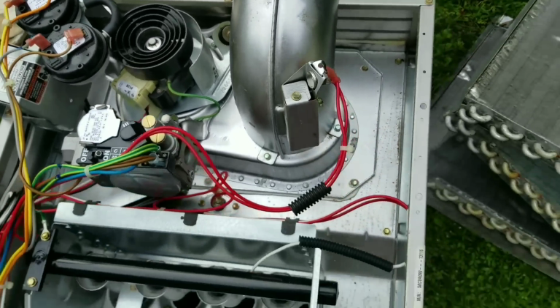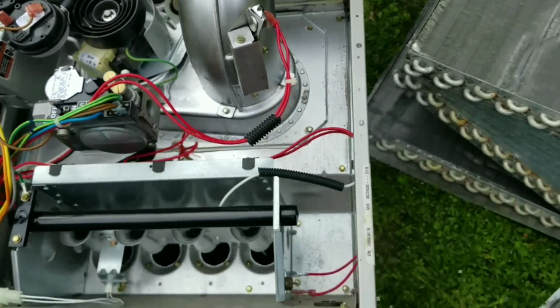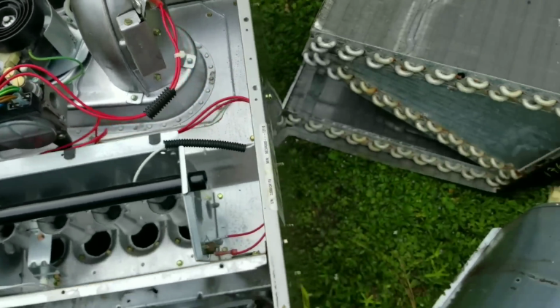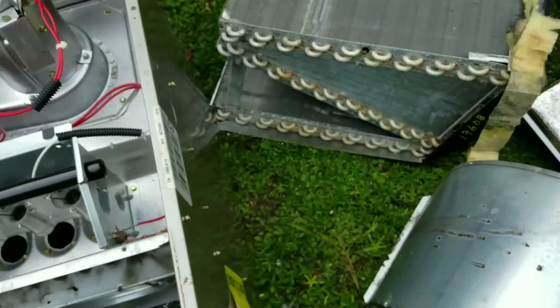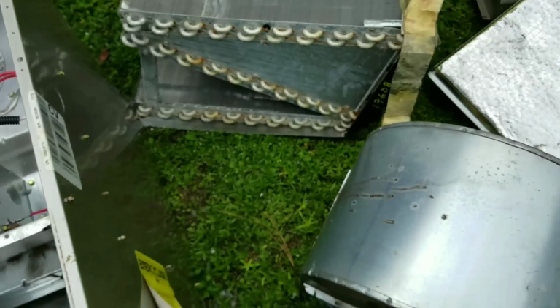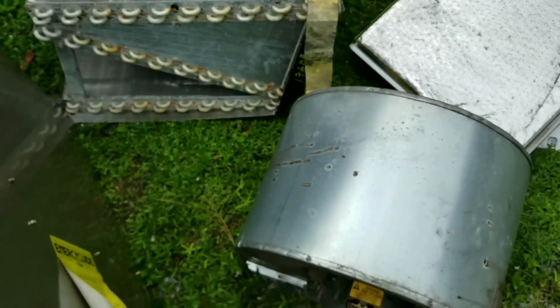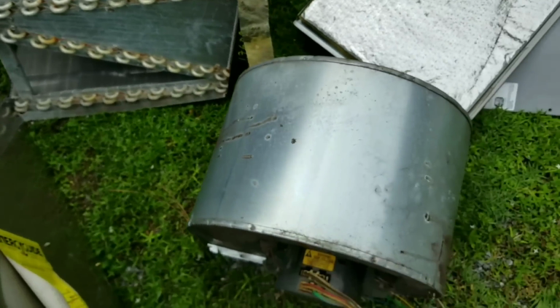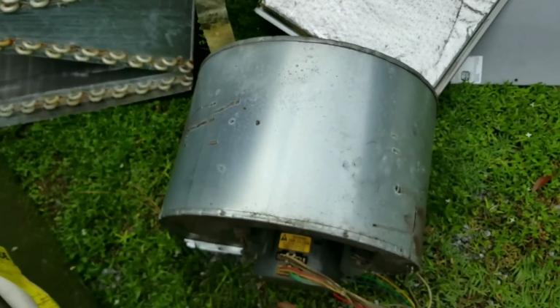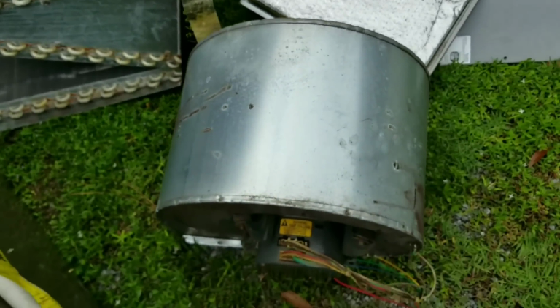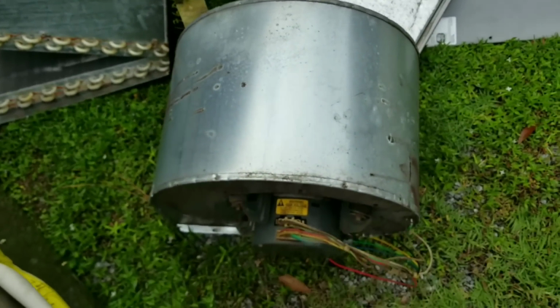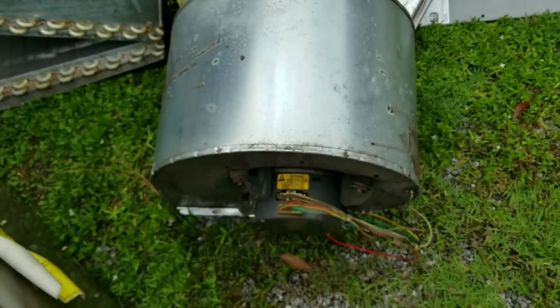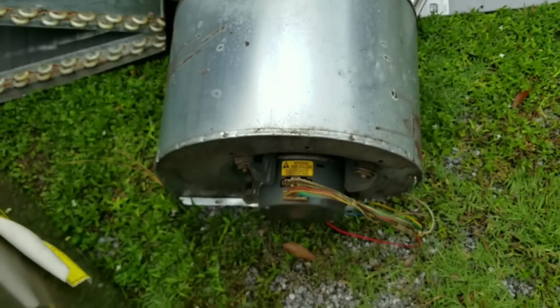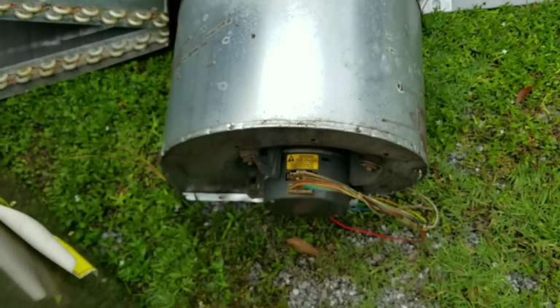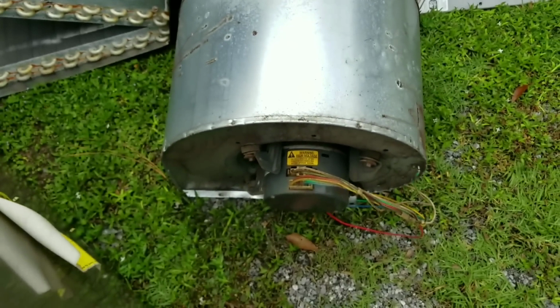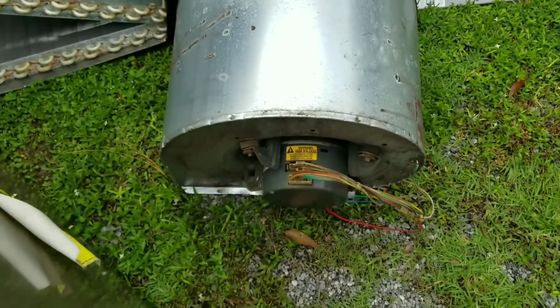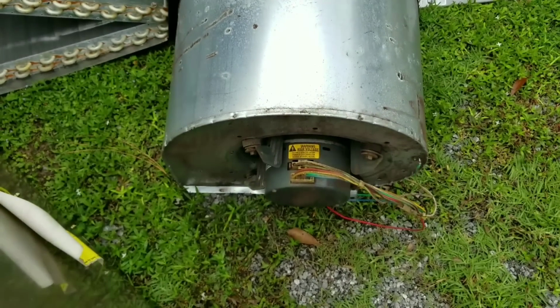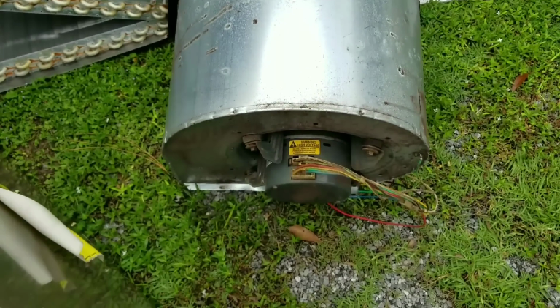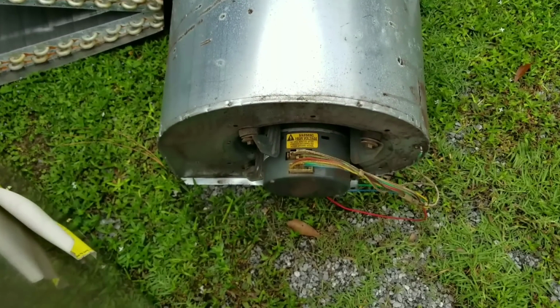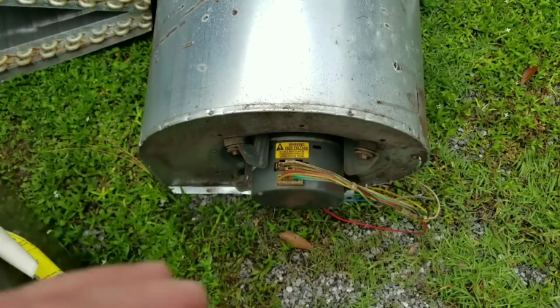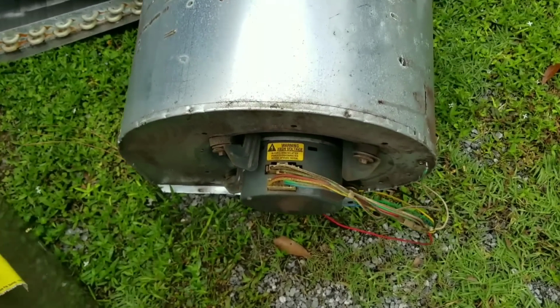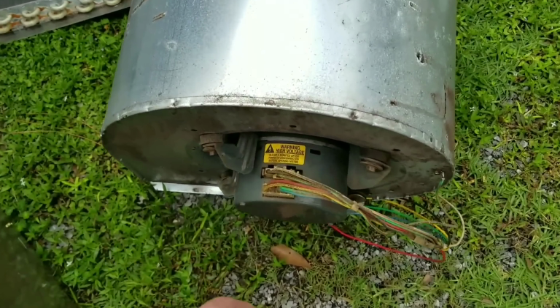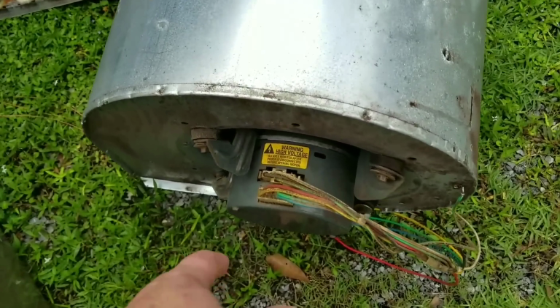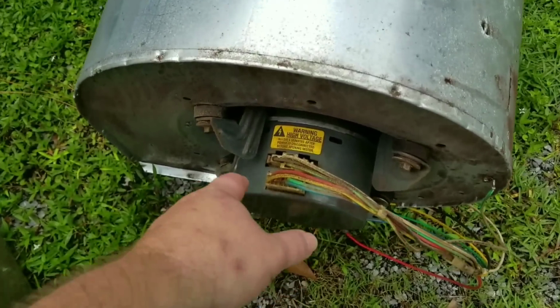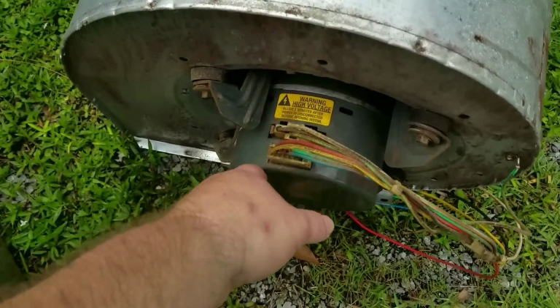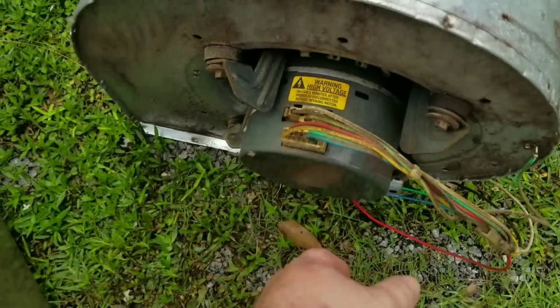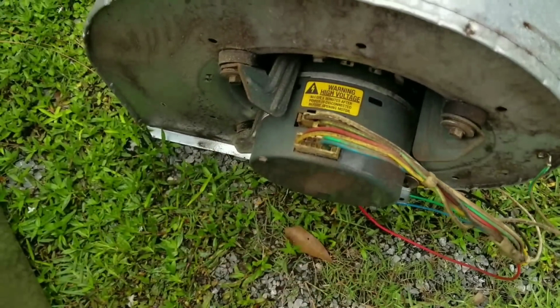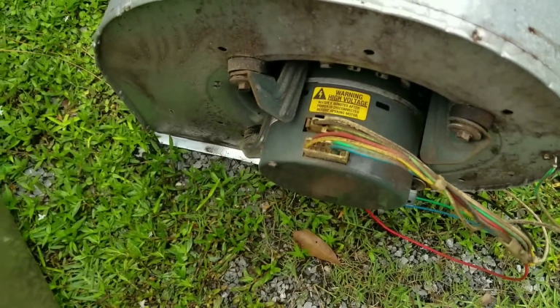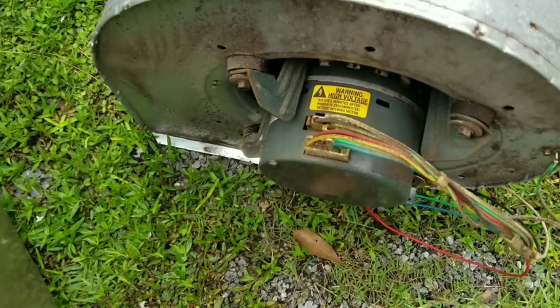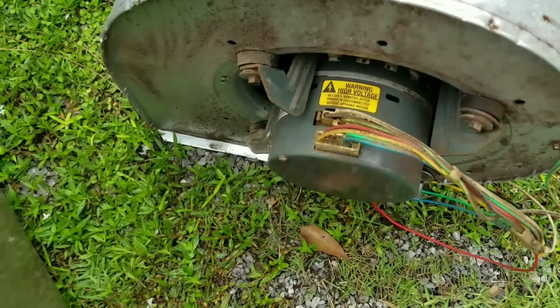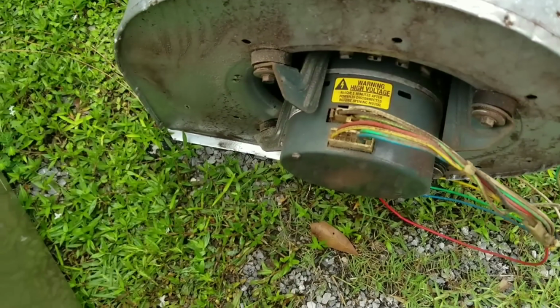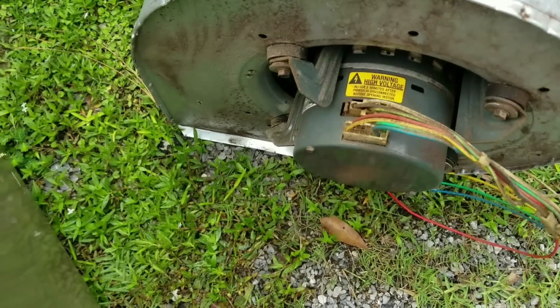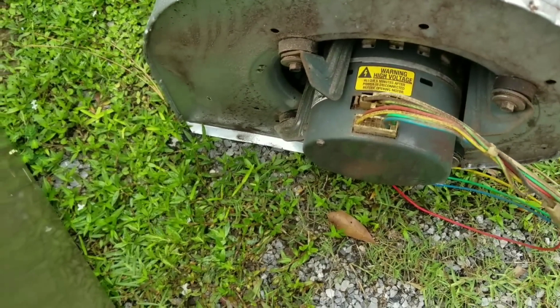However, I am going to use this as a floor fan. Of course, I'm going to remove this ECM motor out of here and put a regular motor in there.